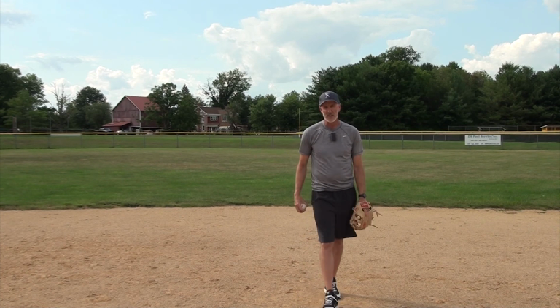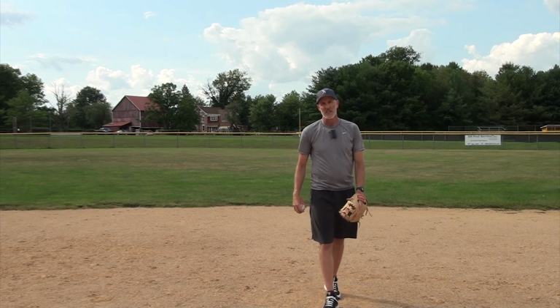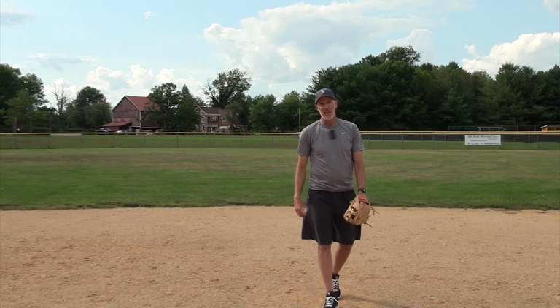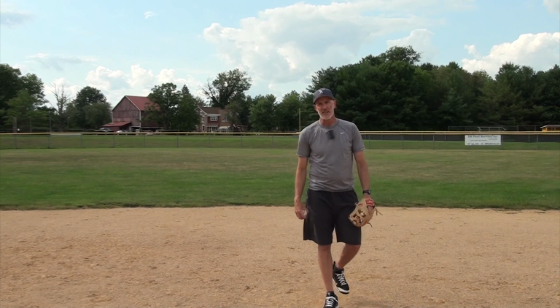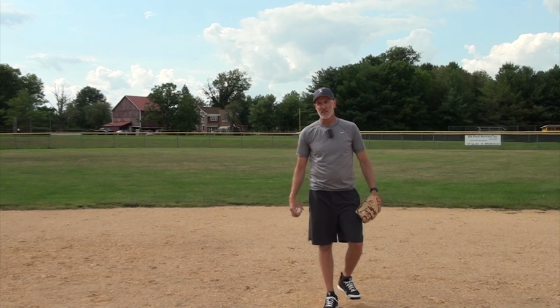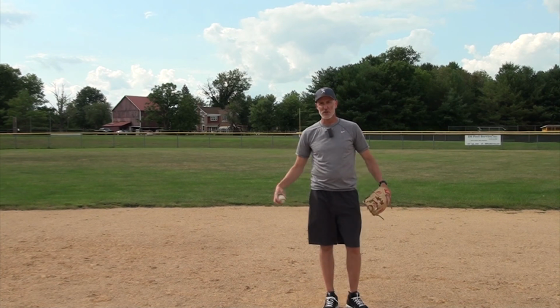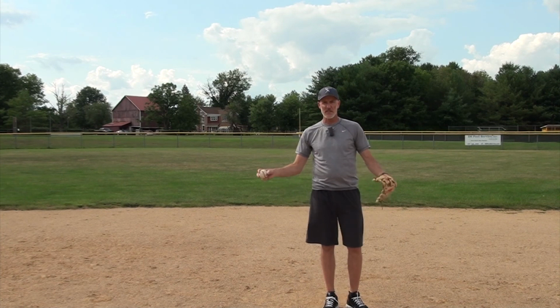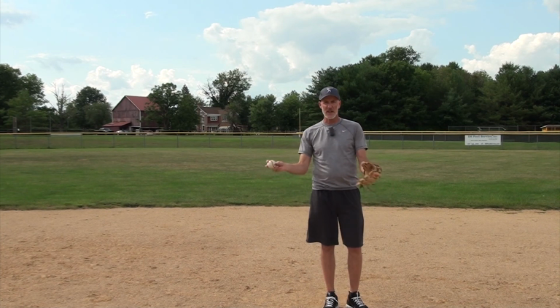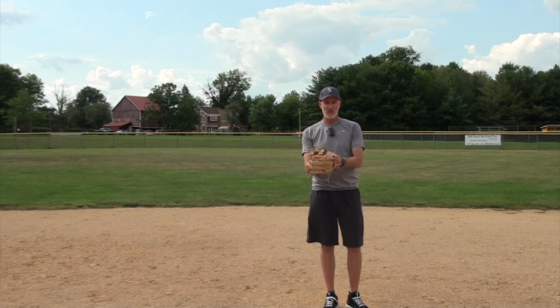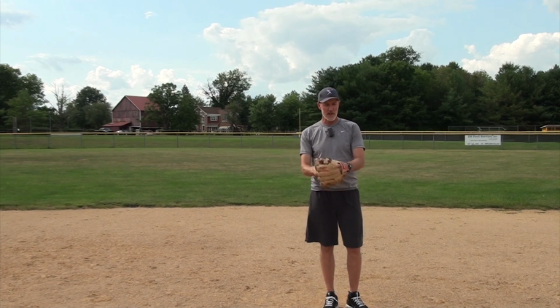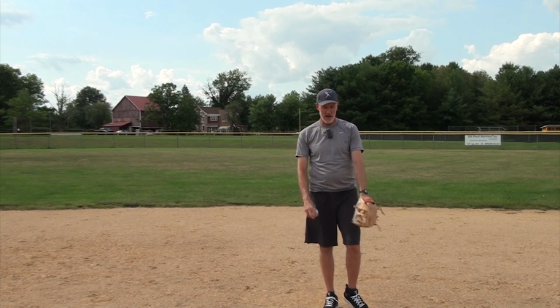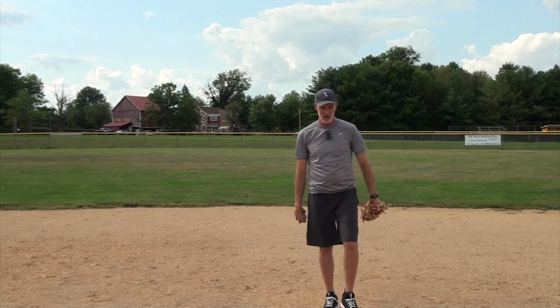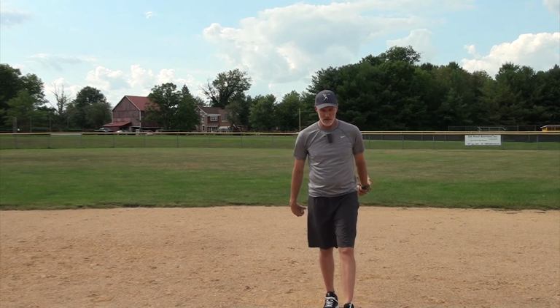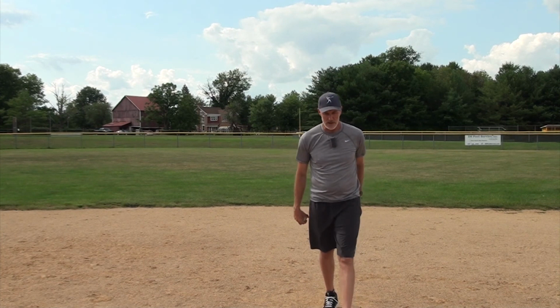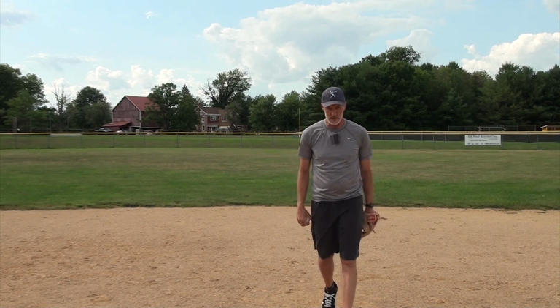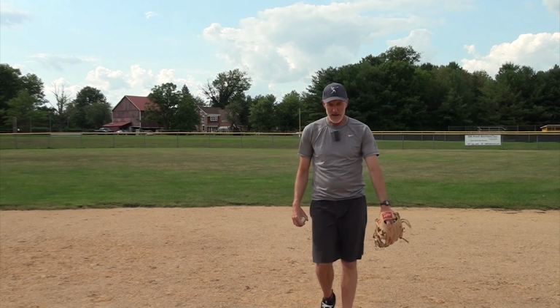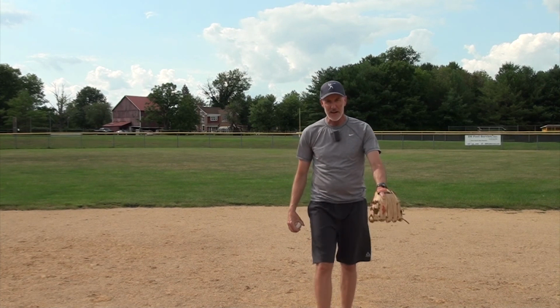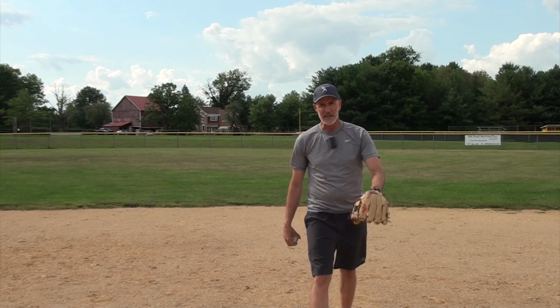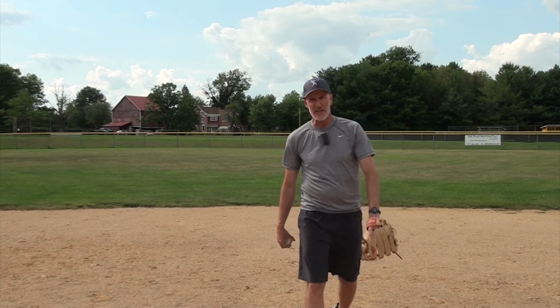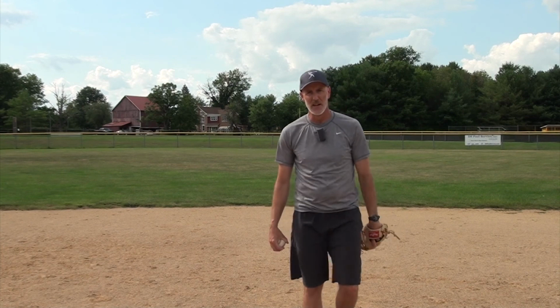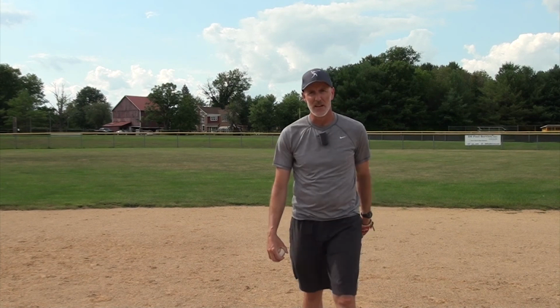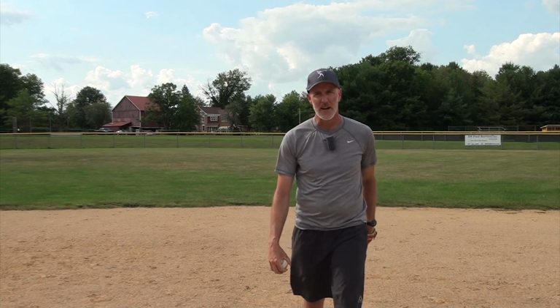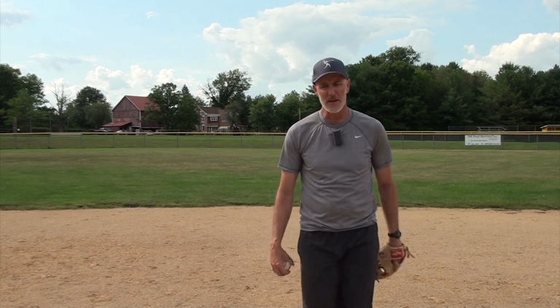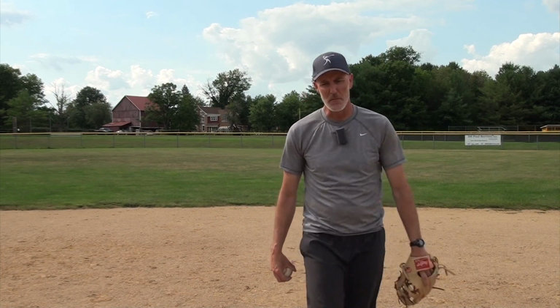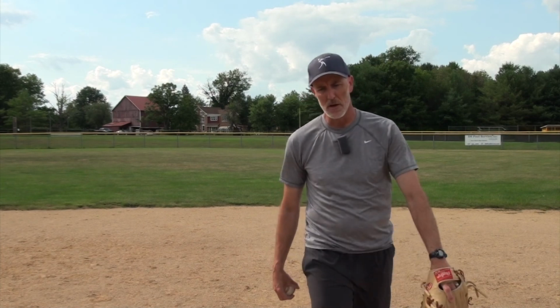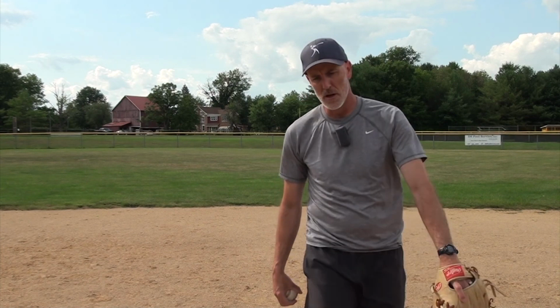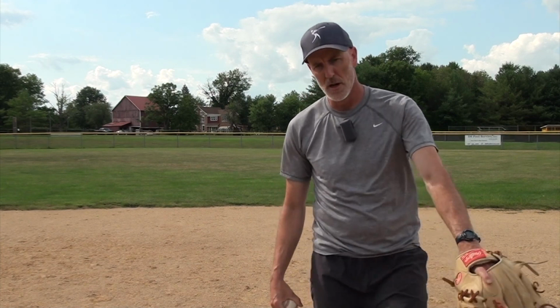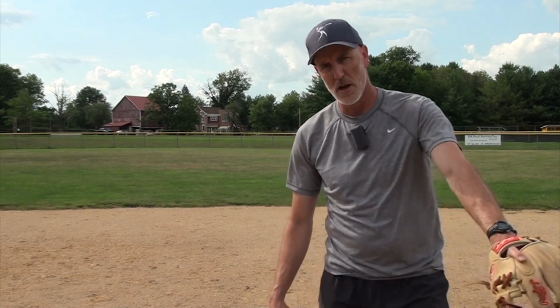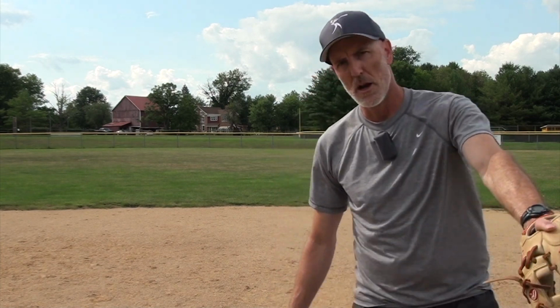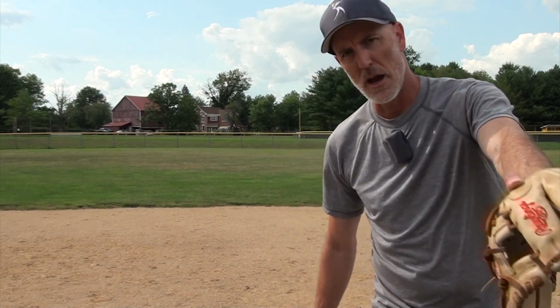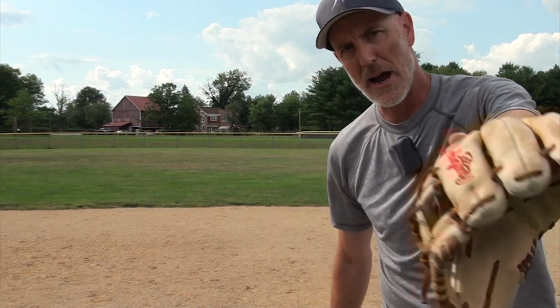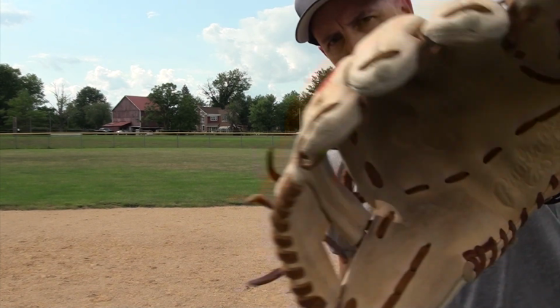All right folks, I'm Coach McCreary from Baseball by the Yard. Thanks for stopping by, and until next time, take care.